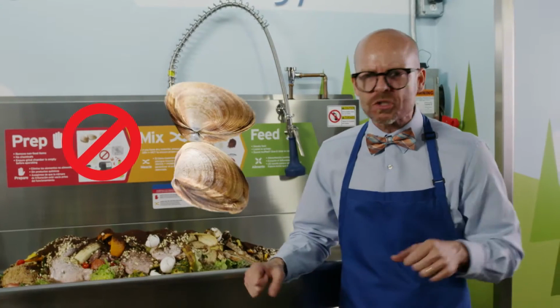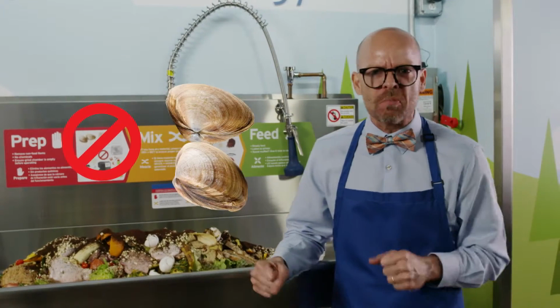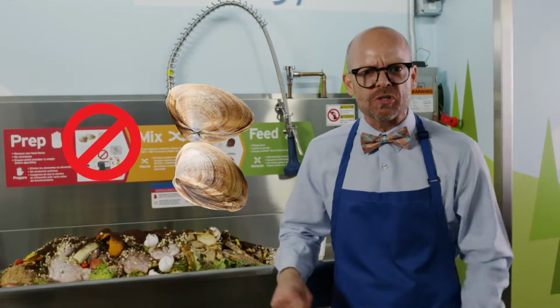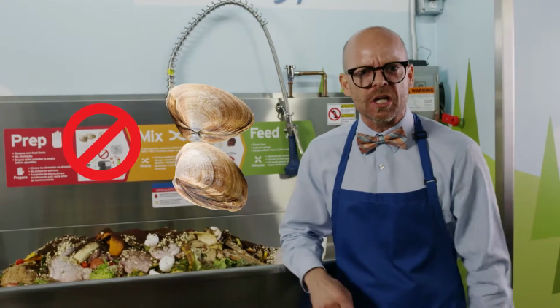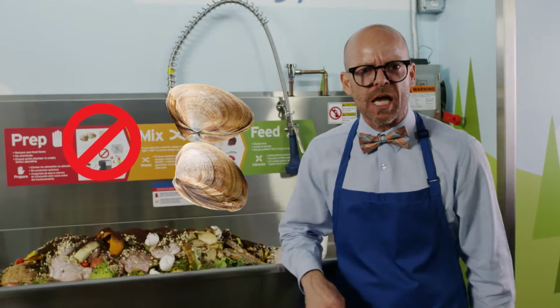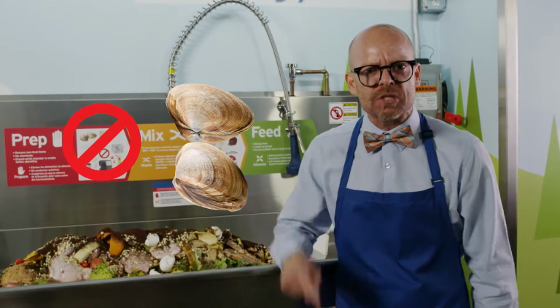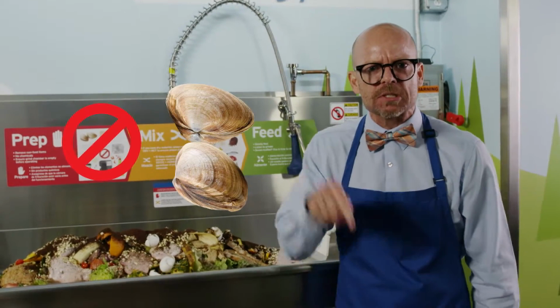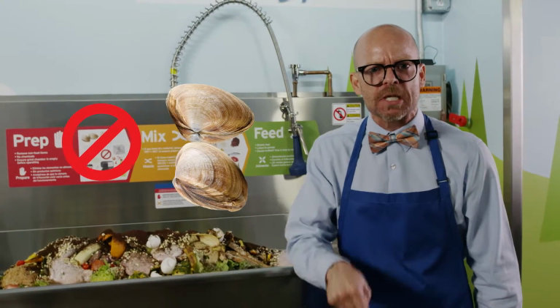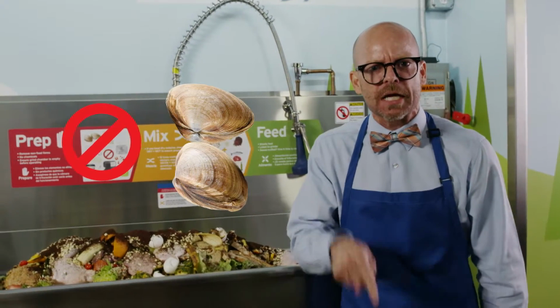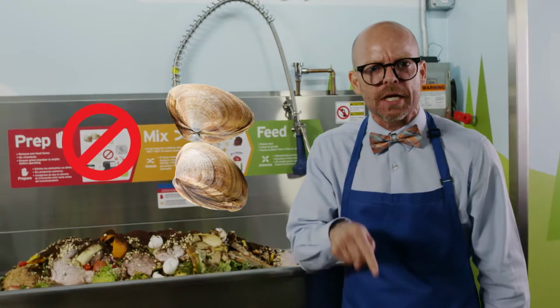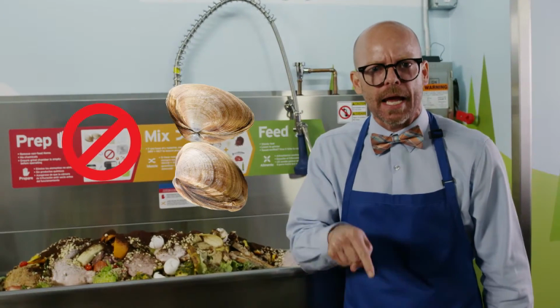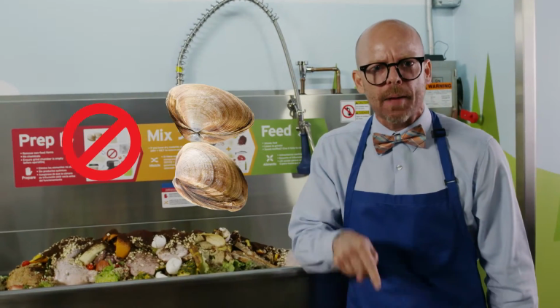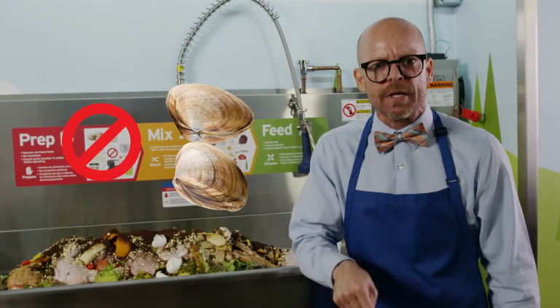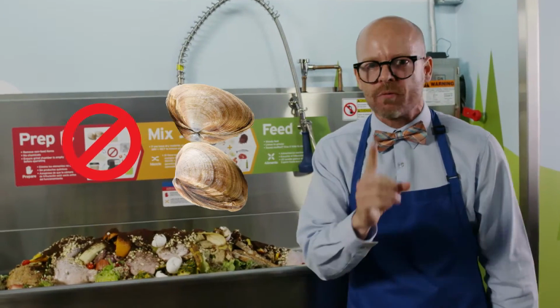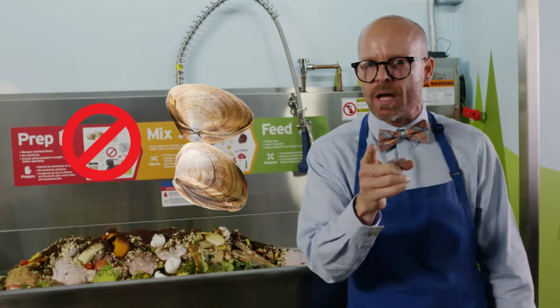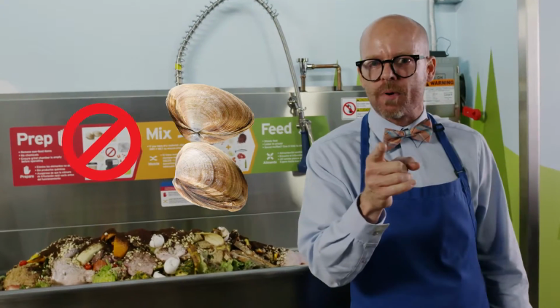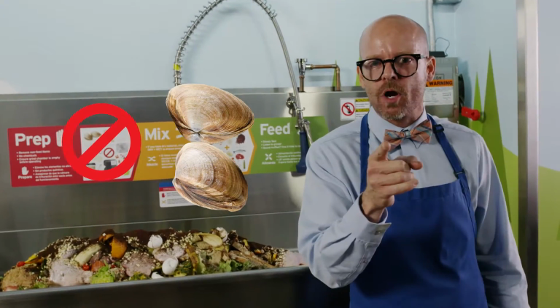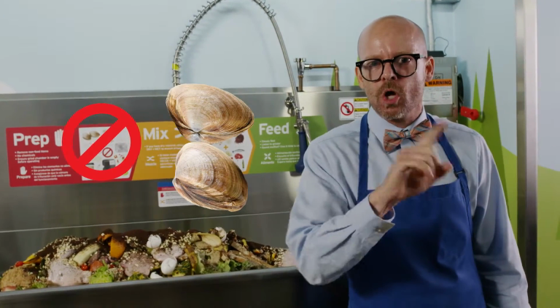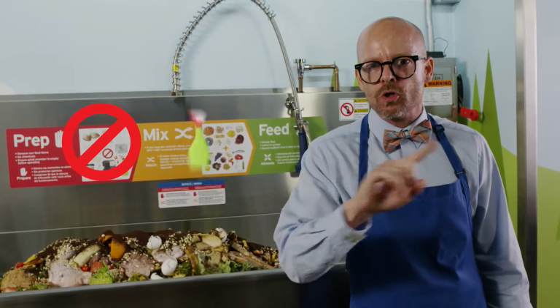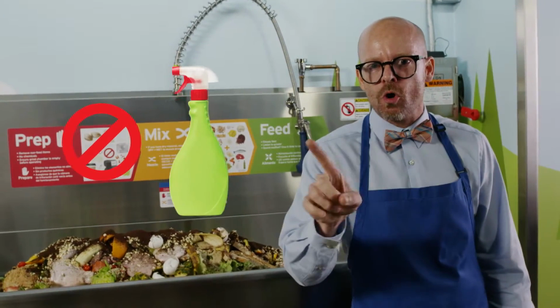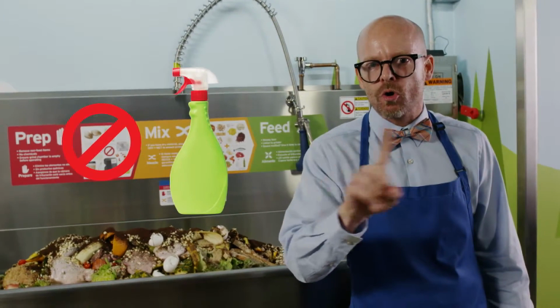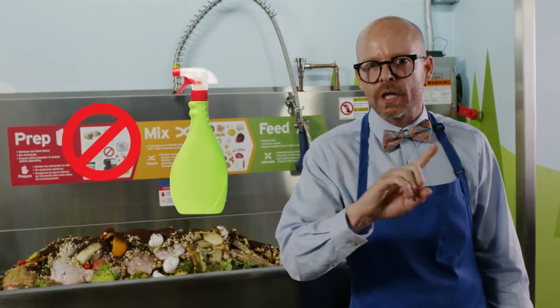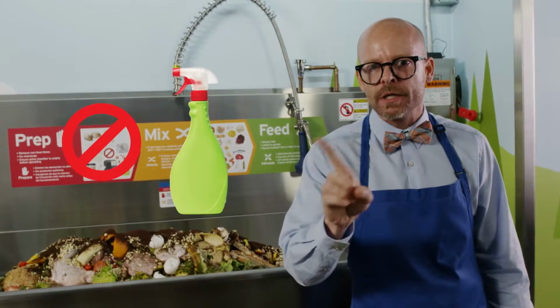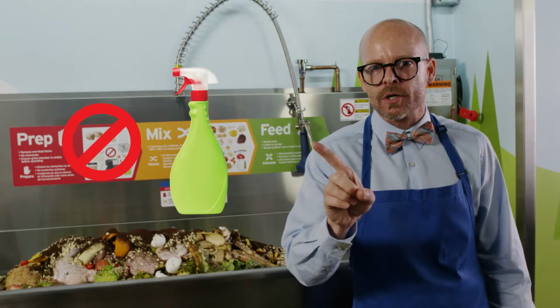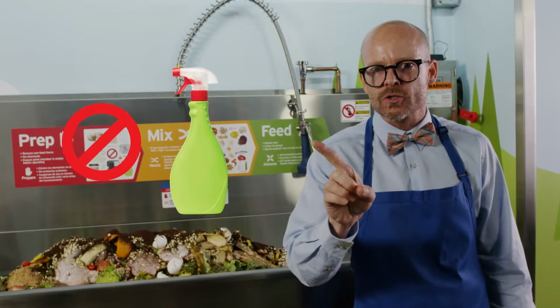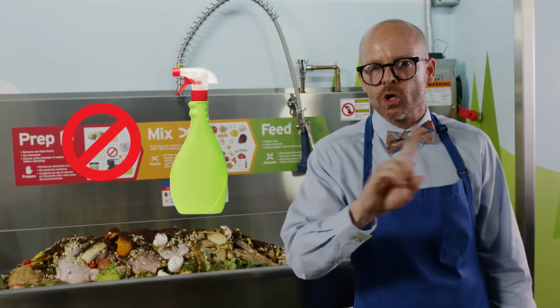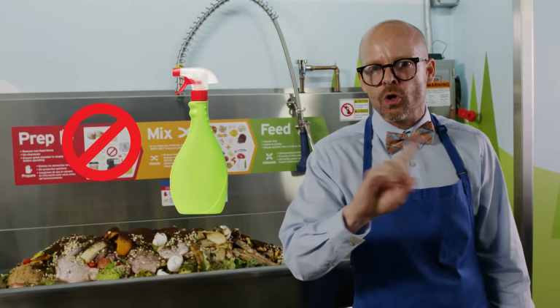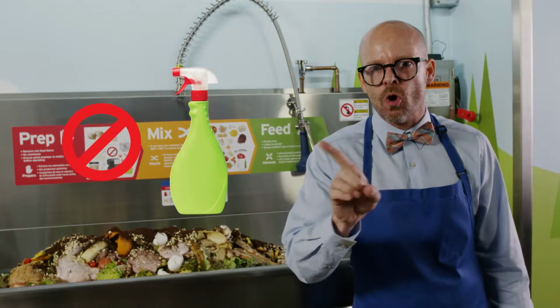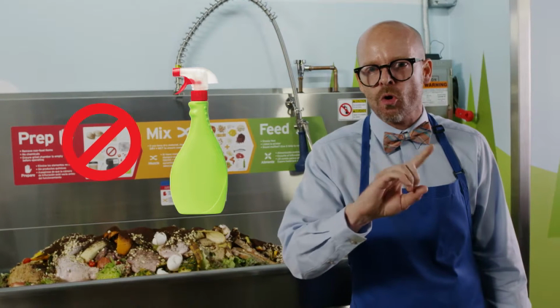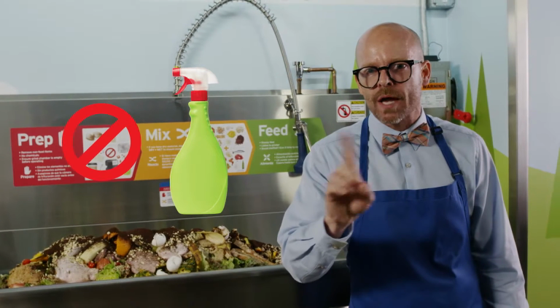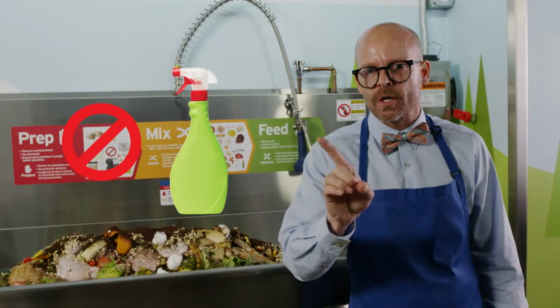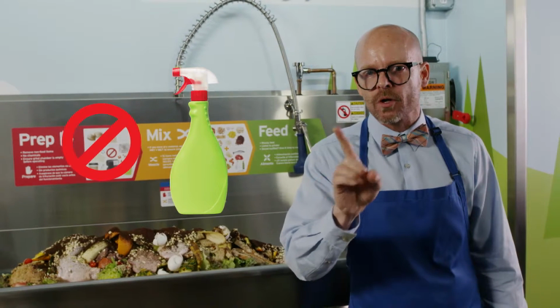Oyster, mussel, and clam shells are not allowed. And remember, no cleaners, no chemicals.